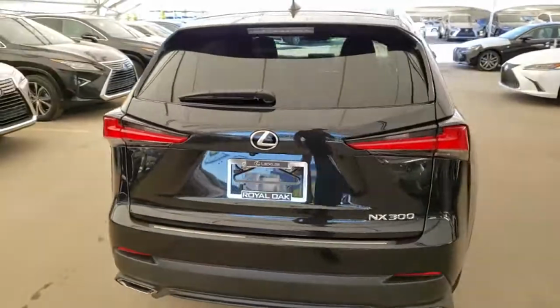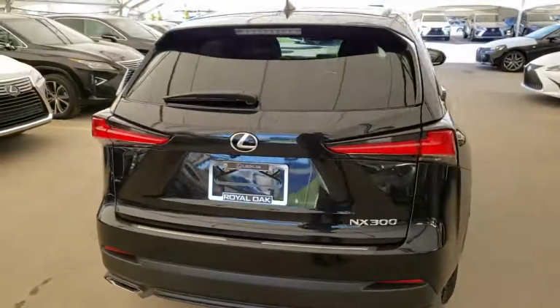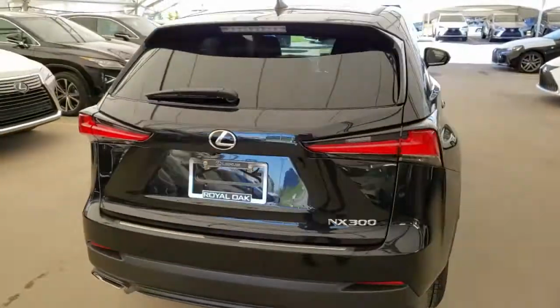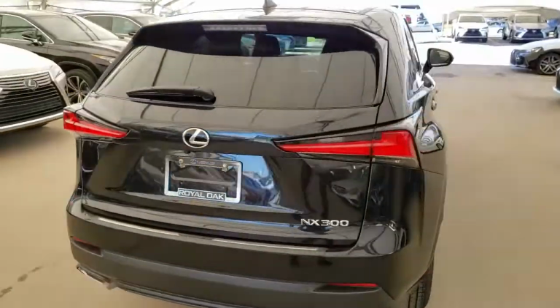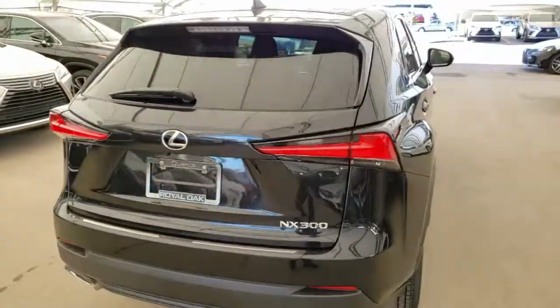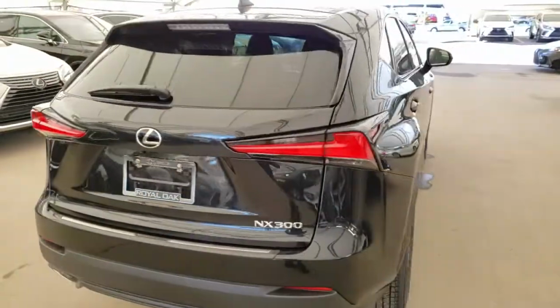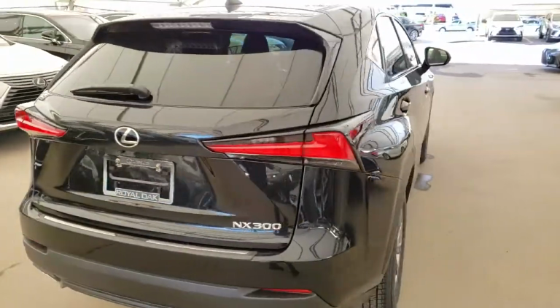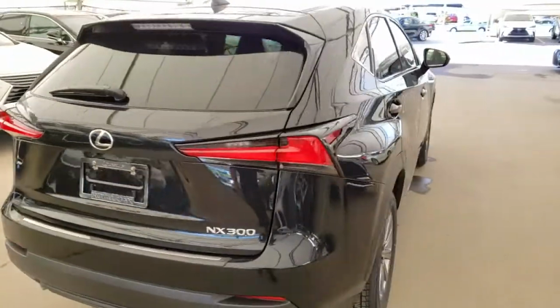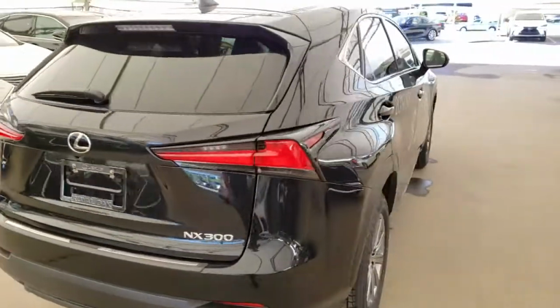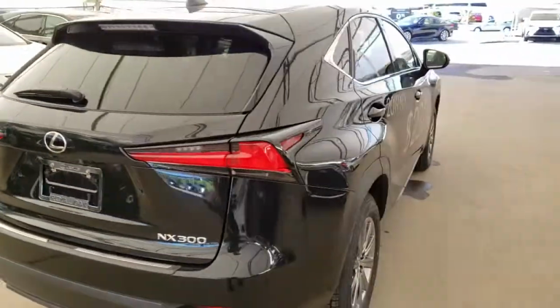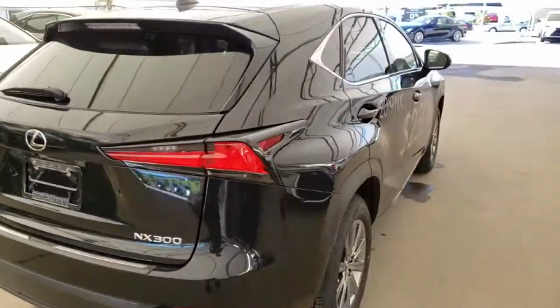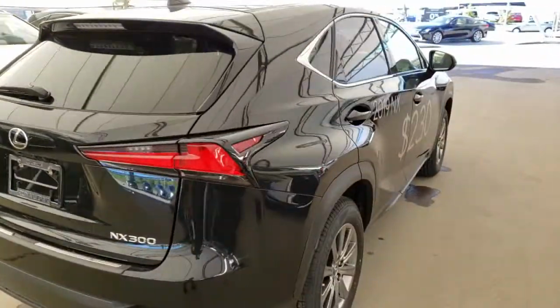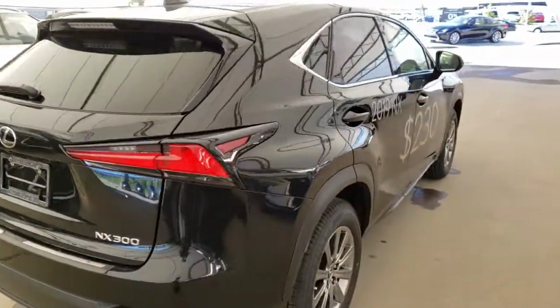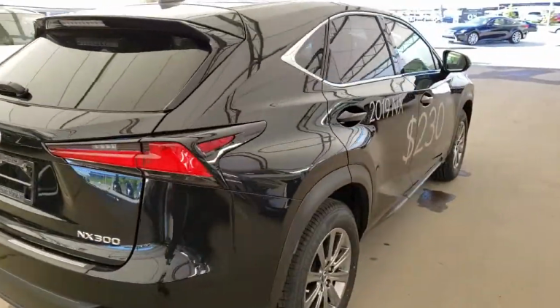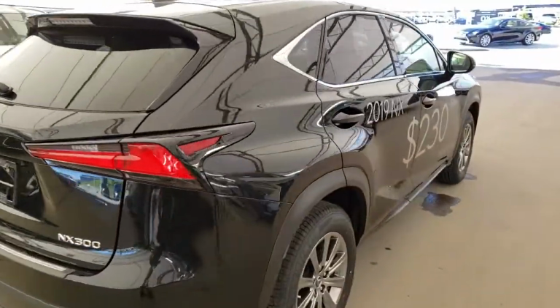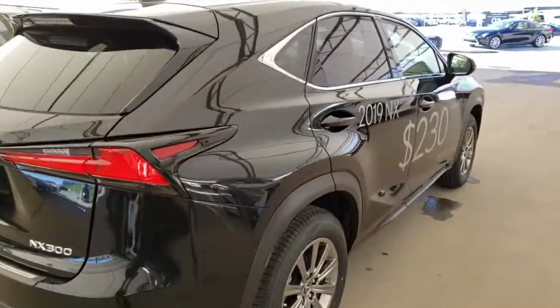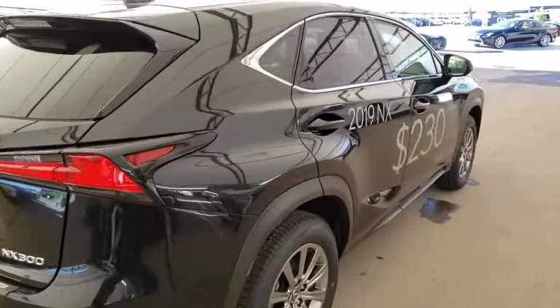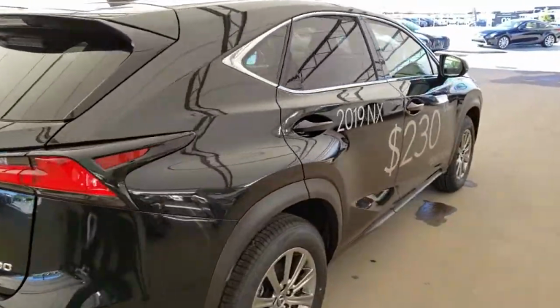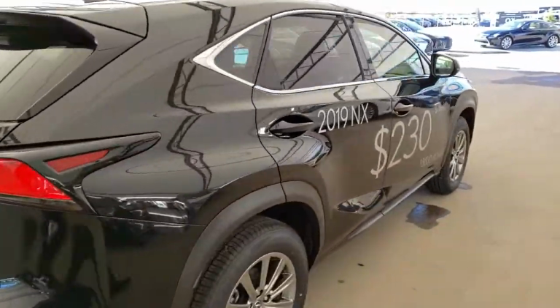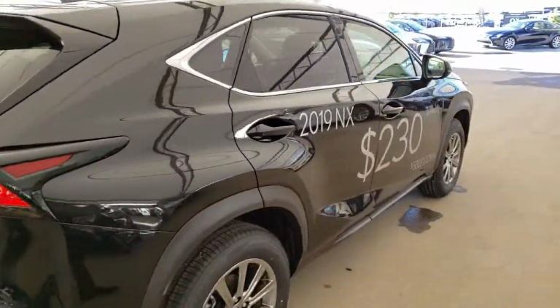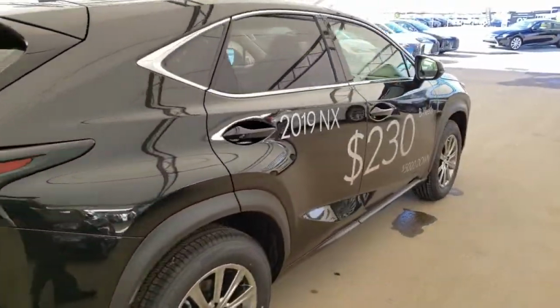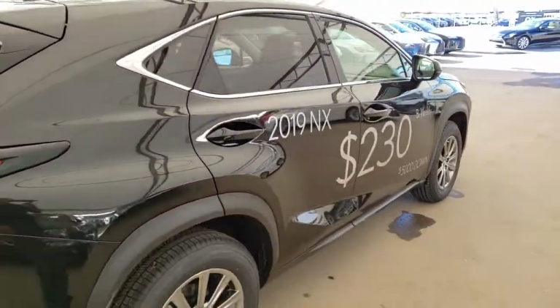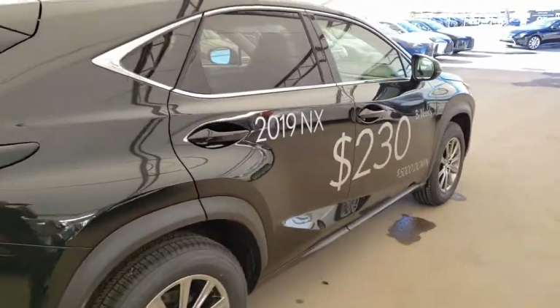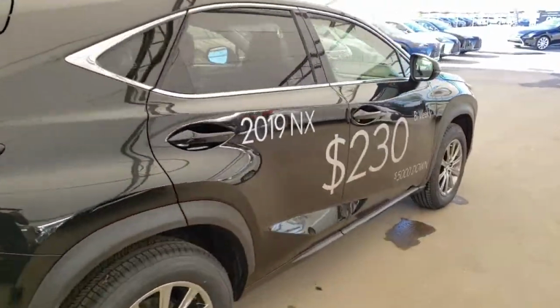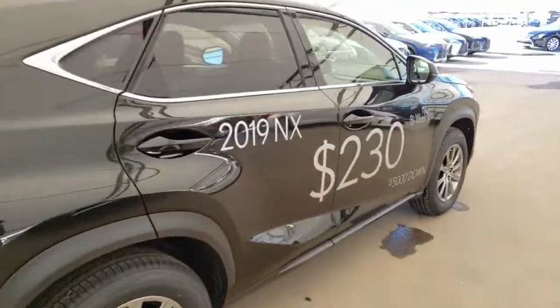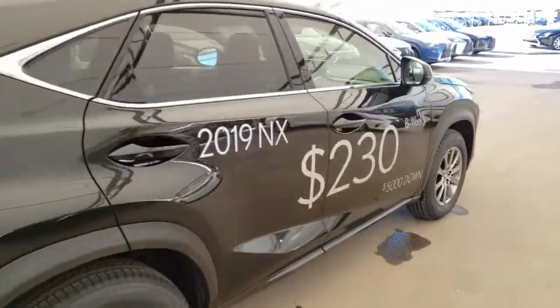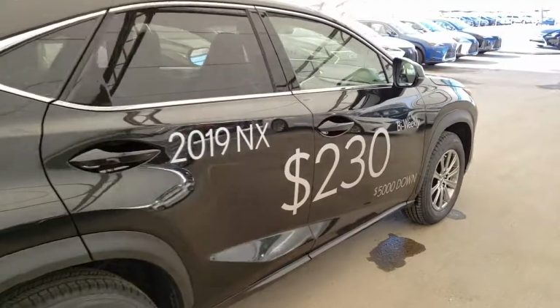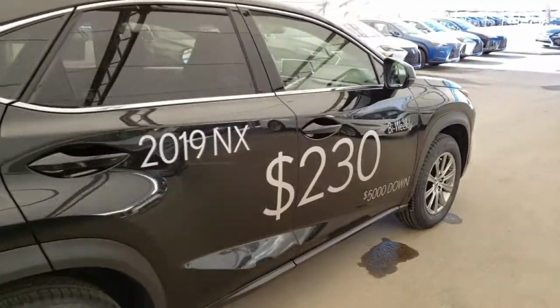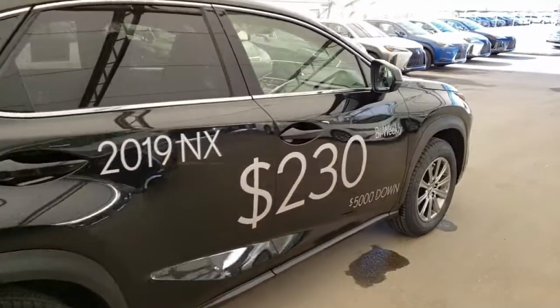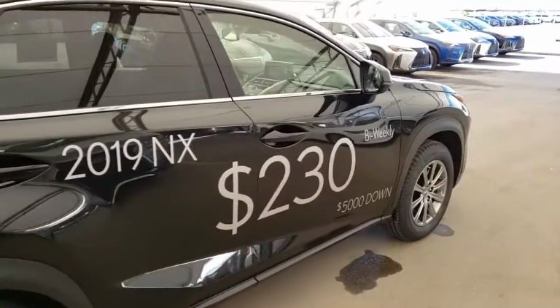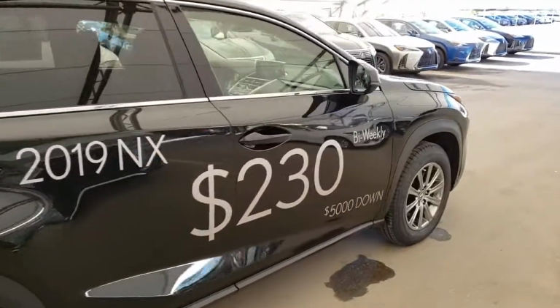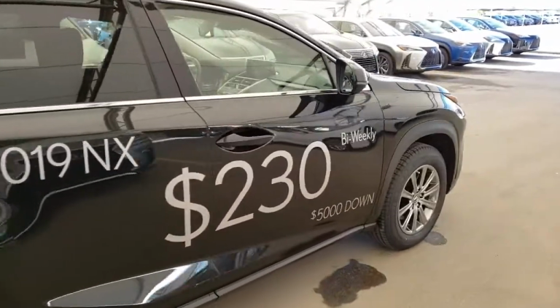All vehicles purchased at Lexus Silver Oak come with an automatic enrollment into a Royal VIP Rewards program.